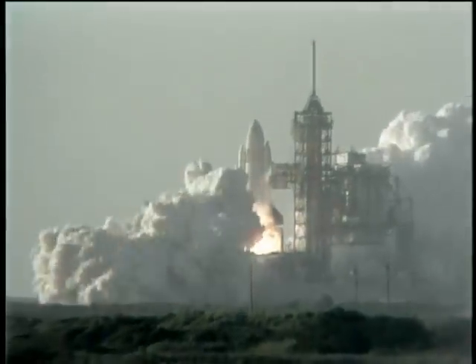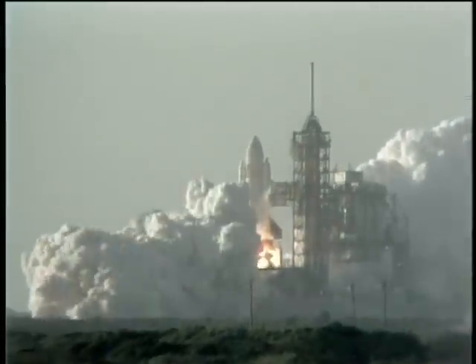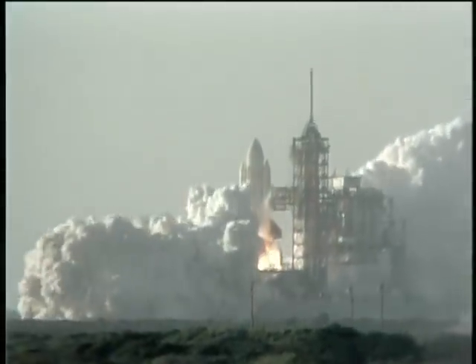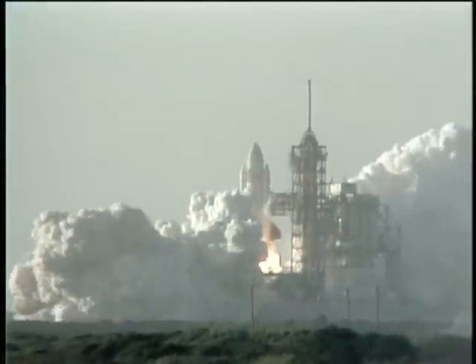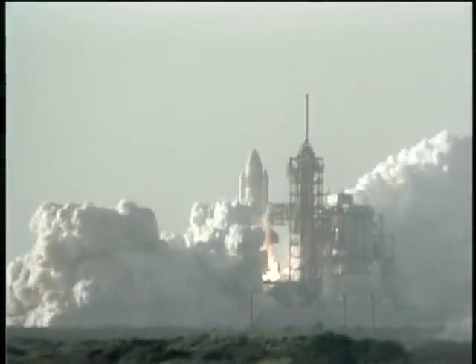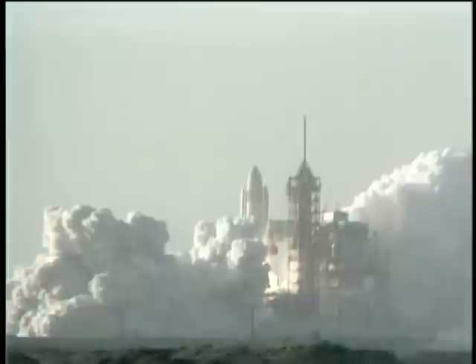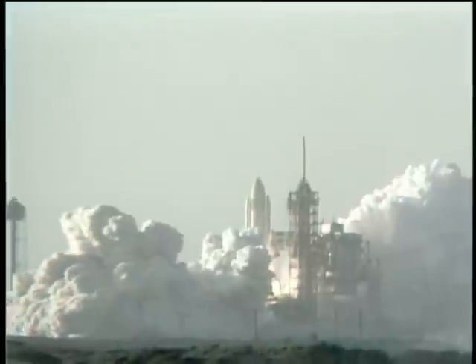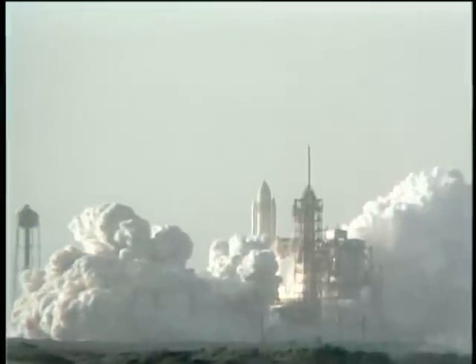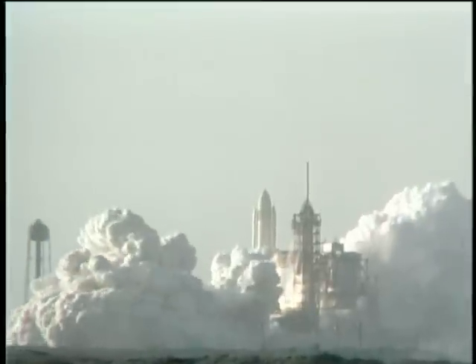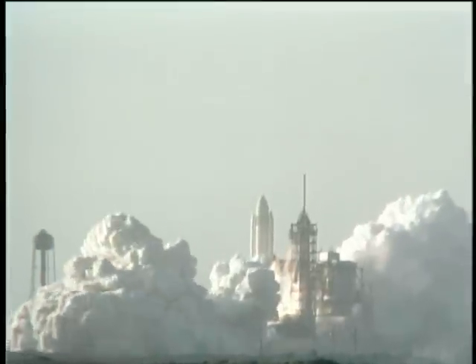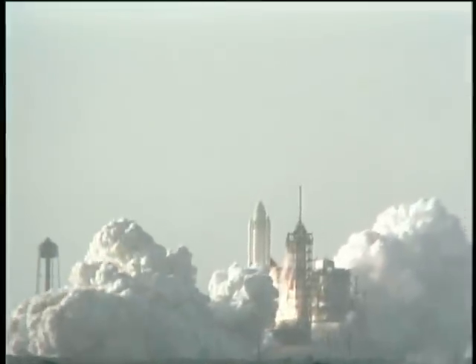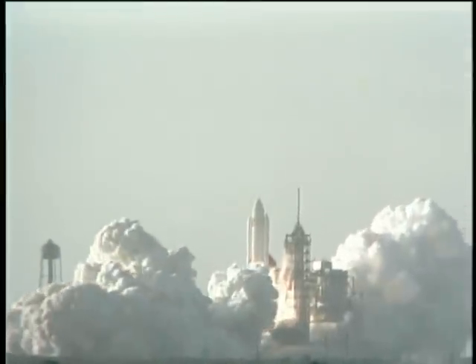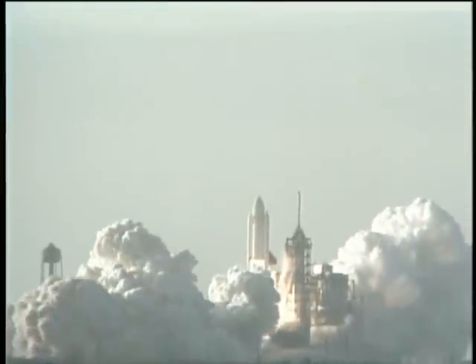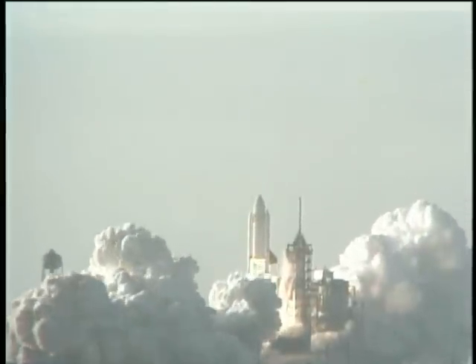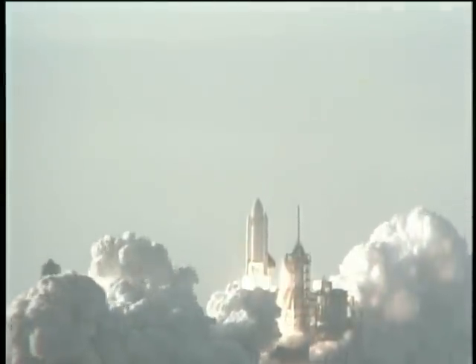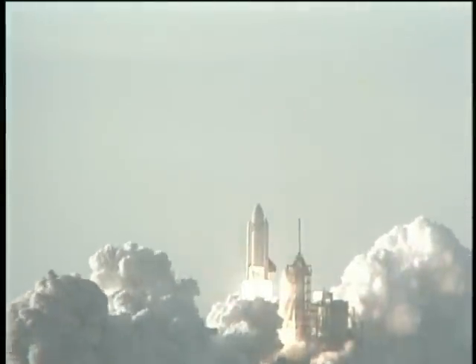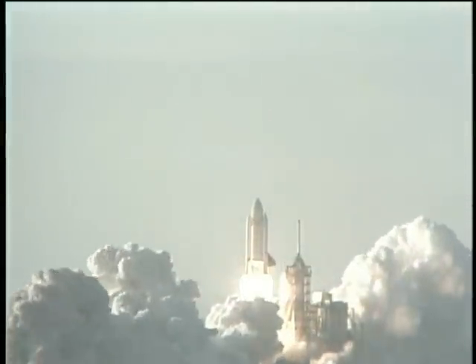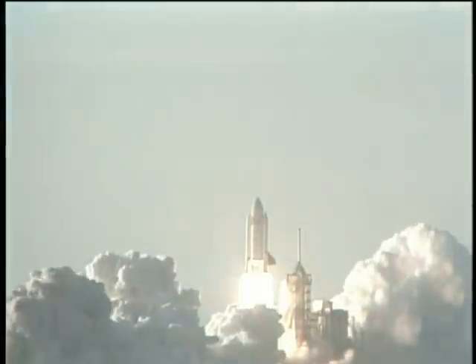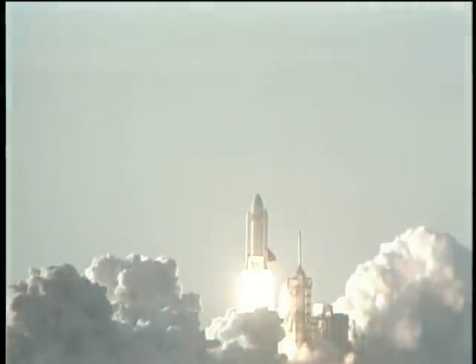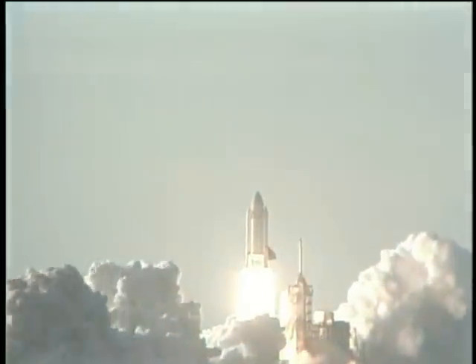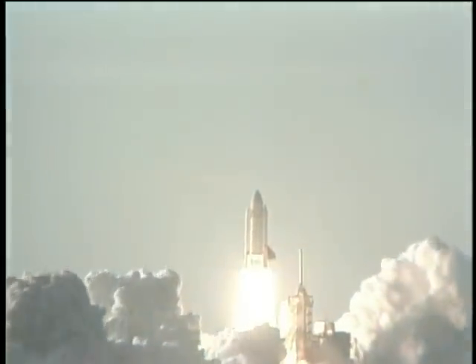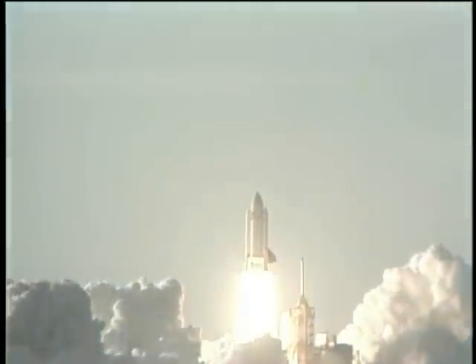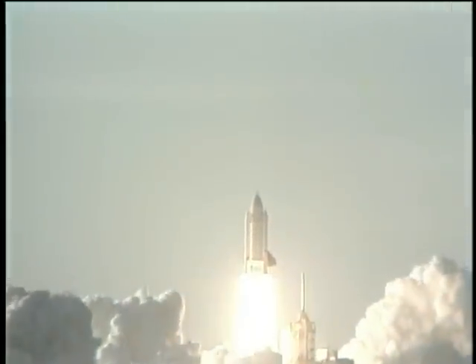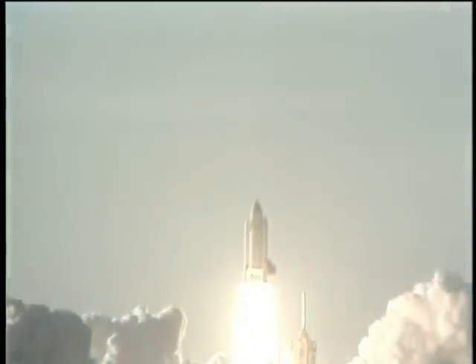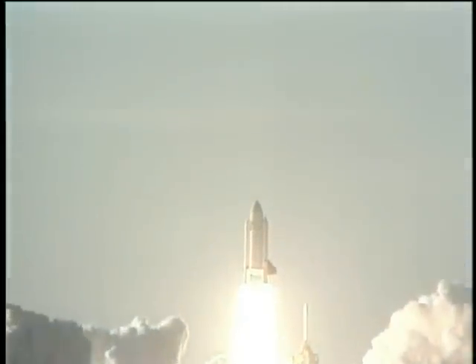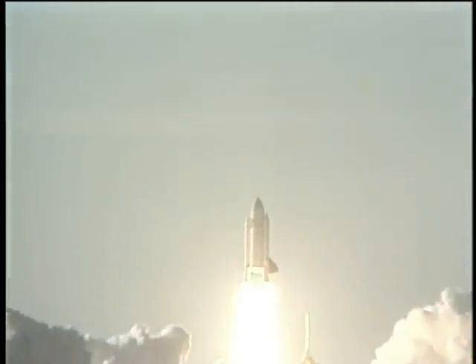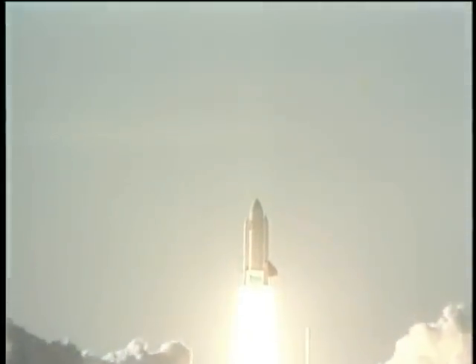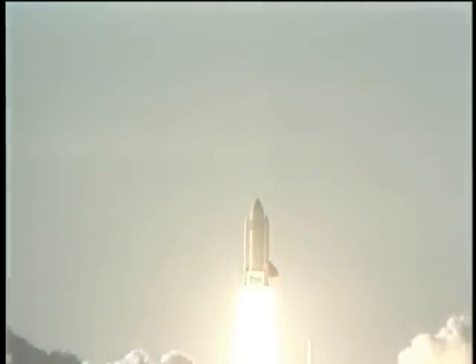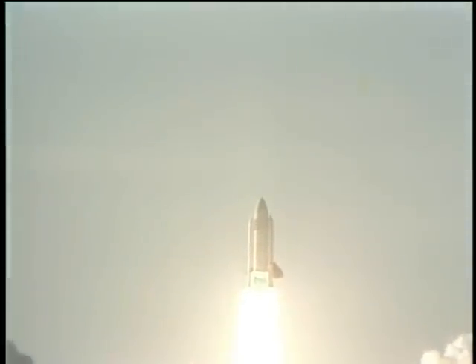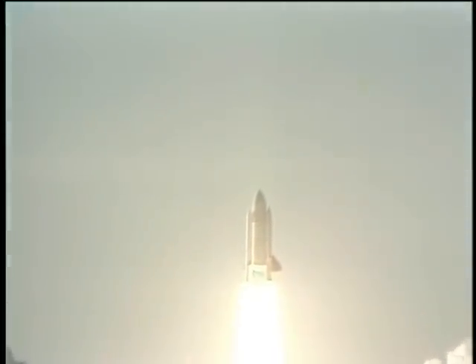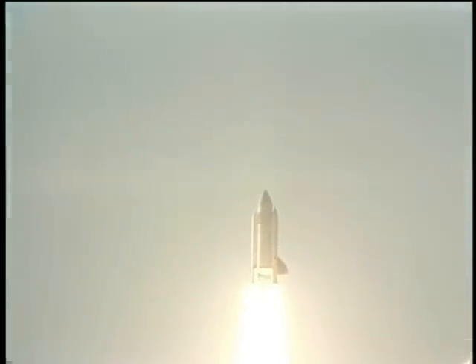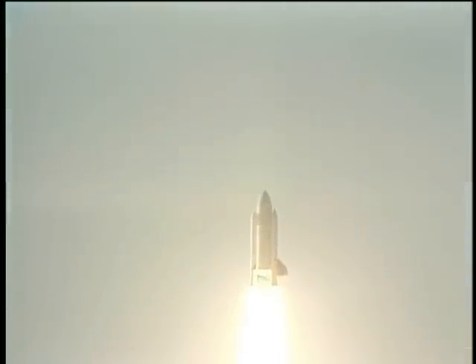T-minus 5, 4... The shuttle has cleared the tower.